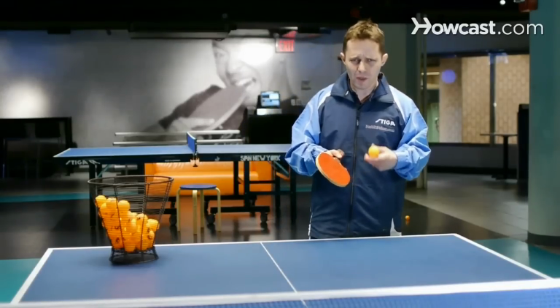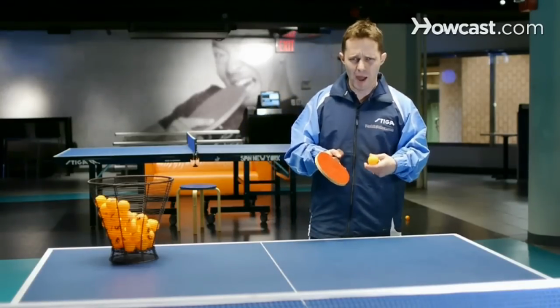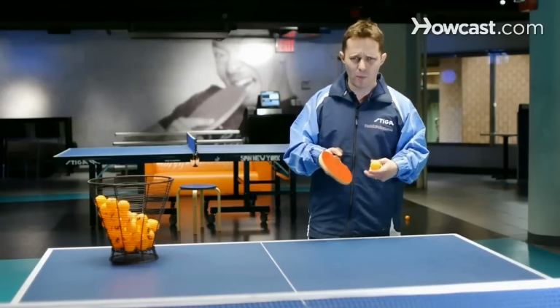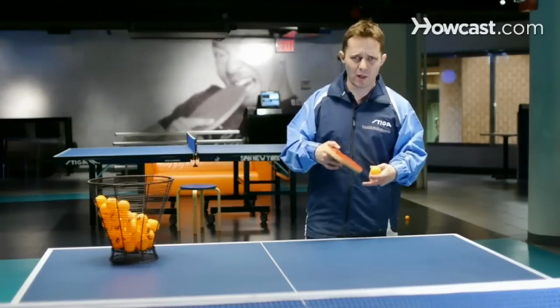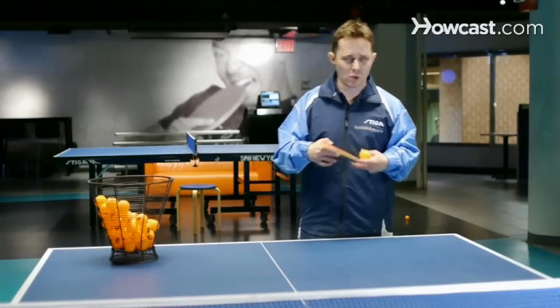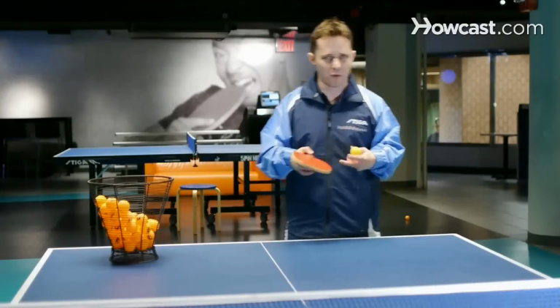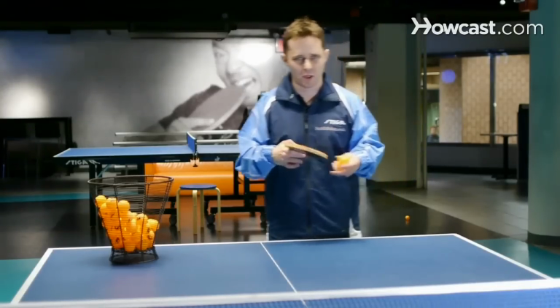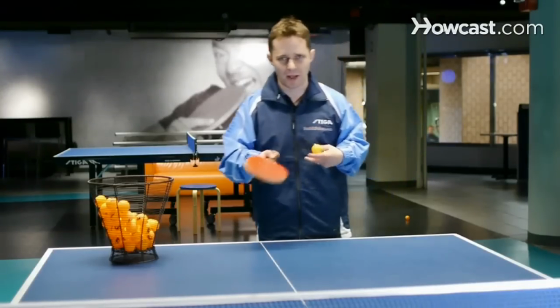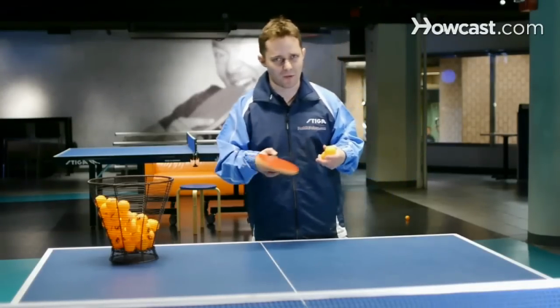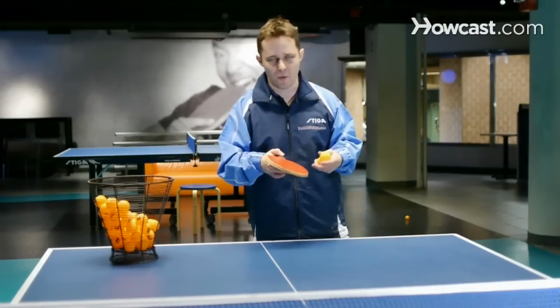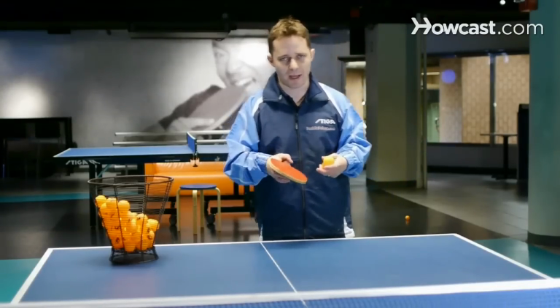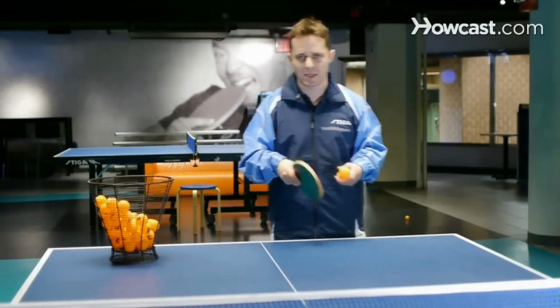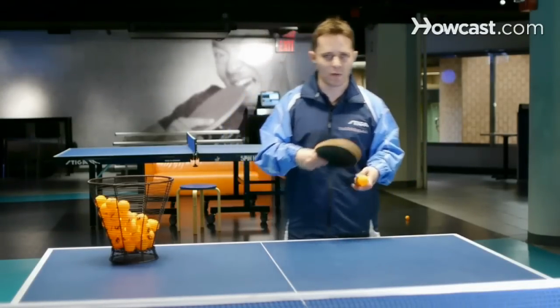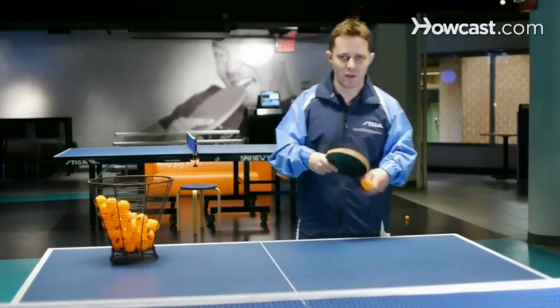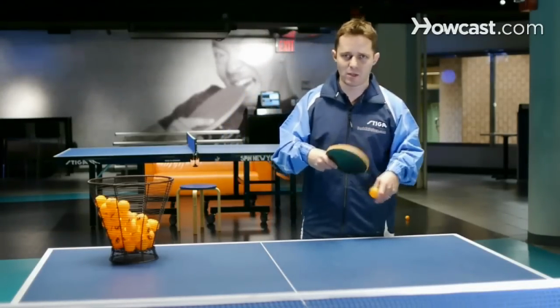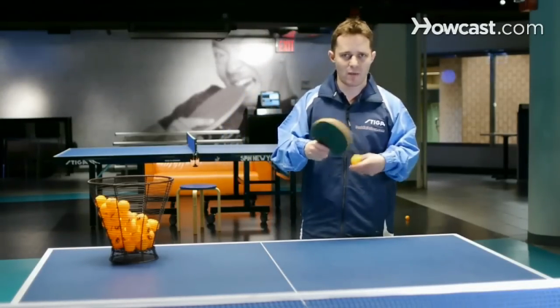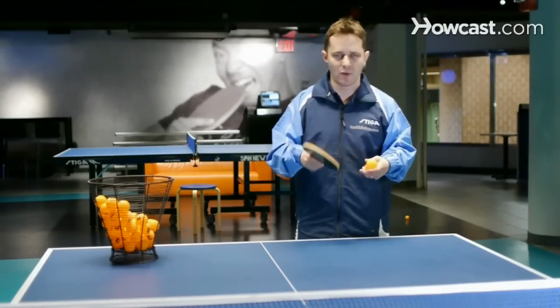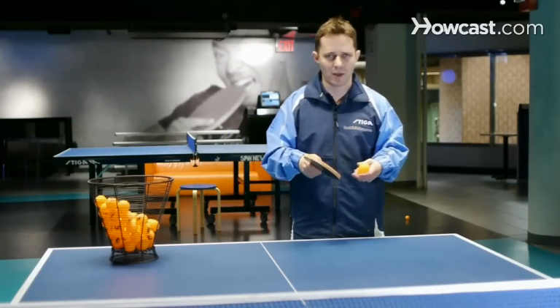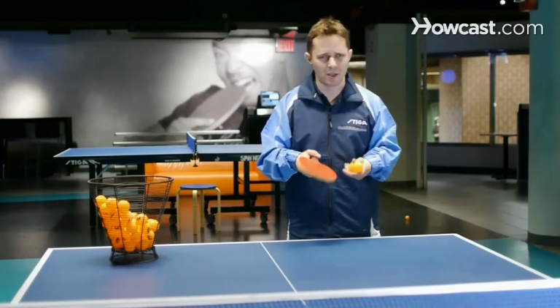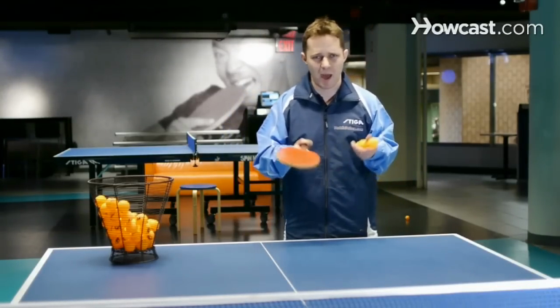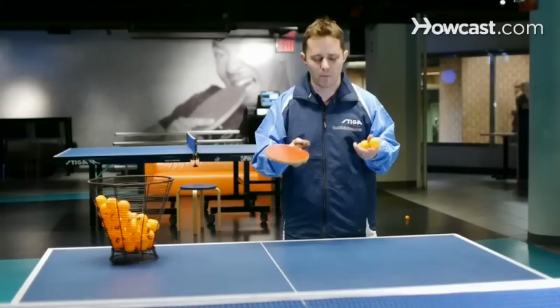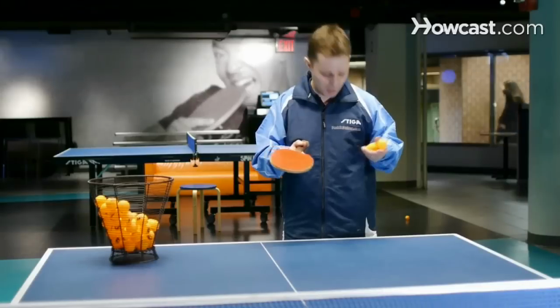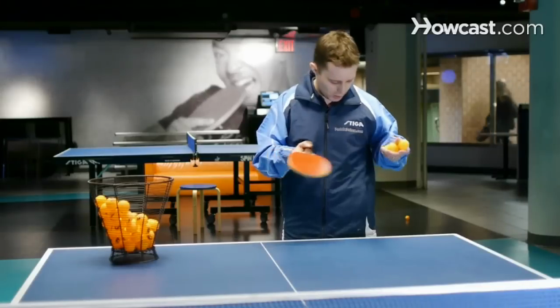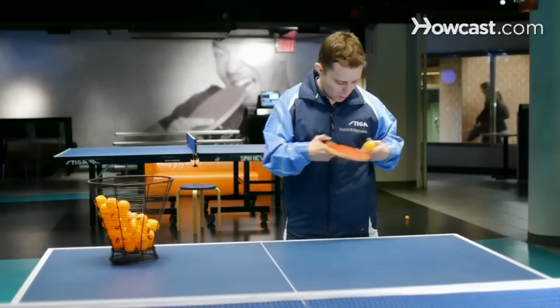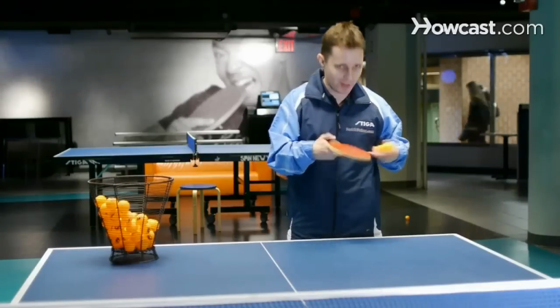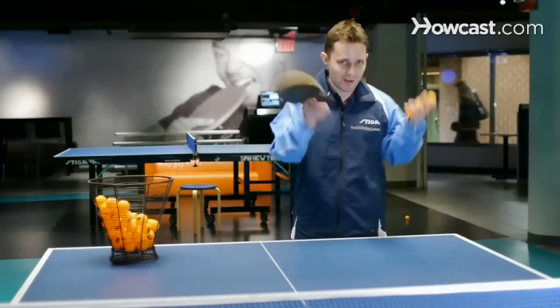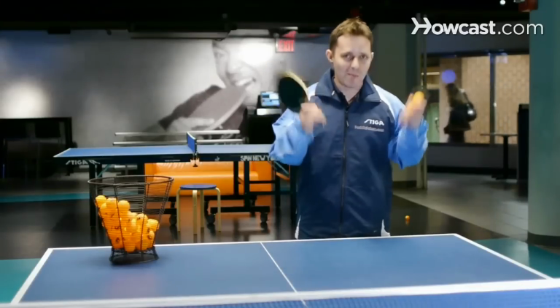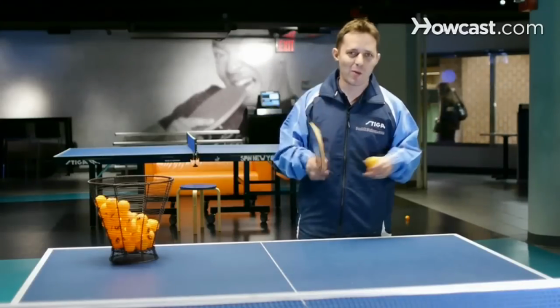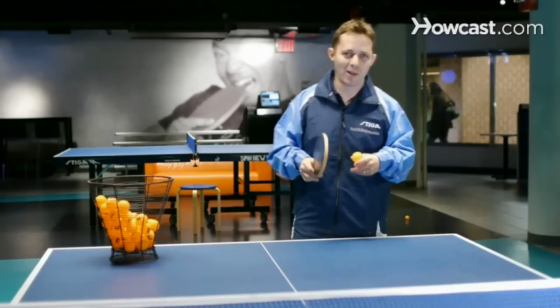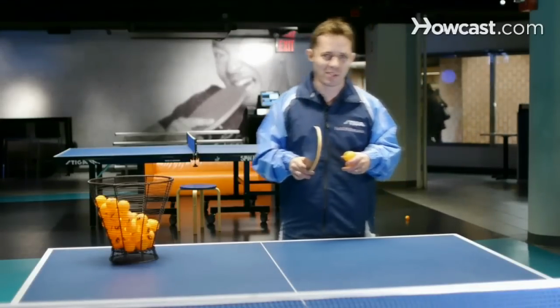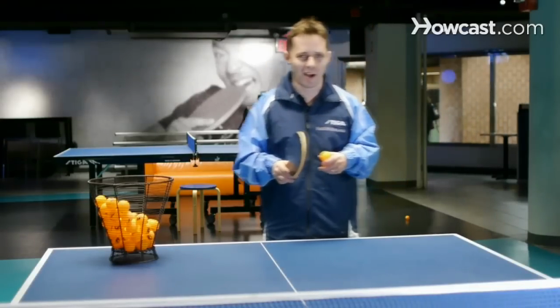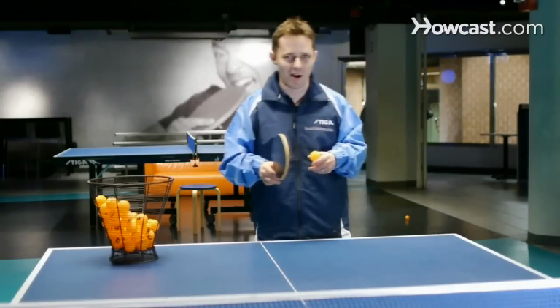Paddle Palace offers a lot of different rackets — they have offensive, they have everything. I'm actually wearing it — PaddlePalace.com.